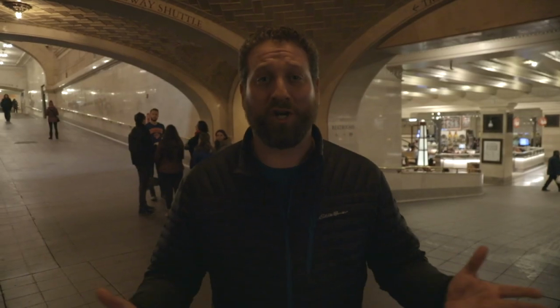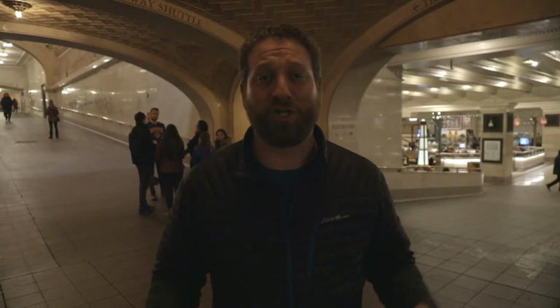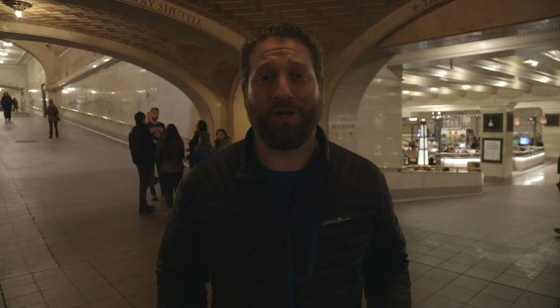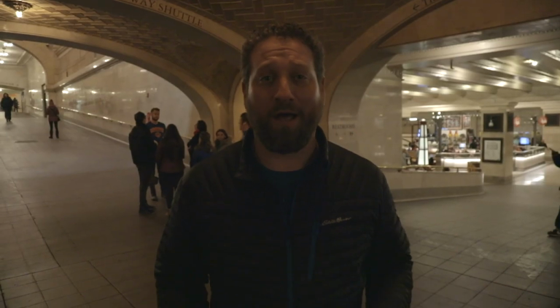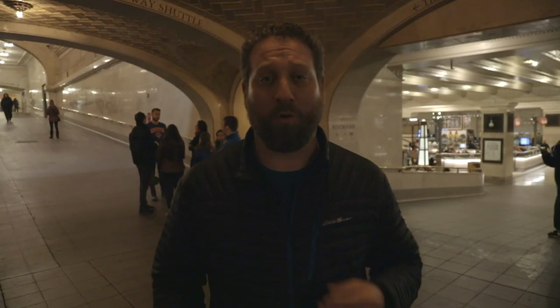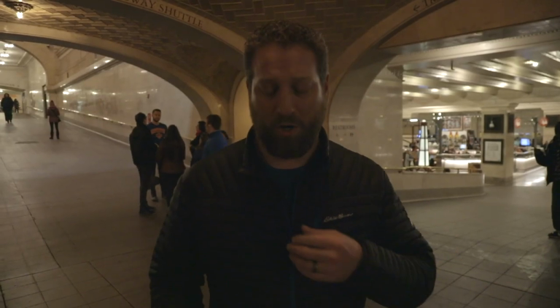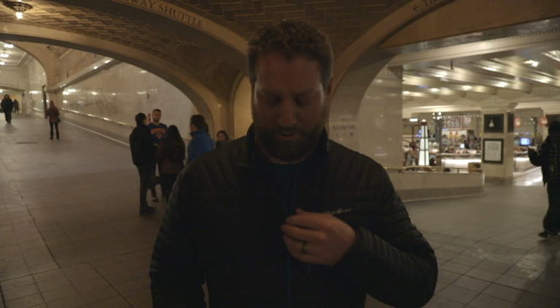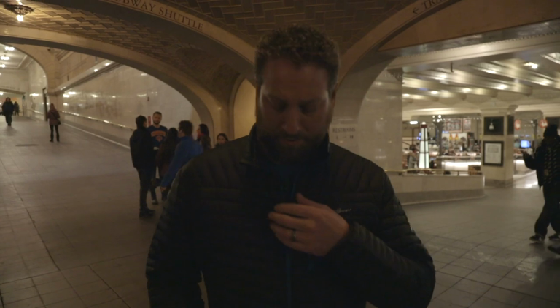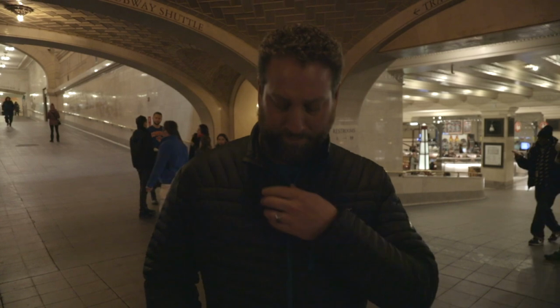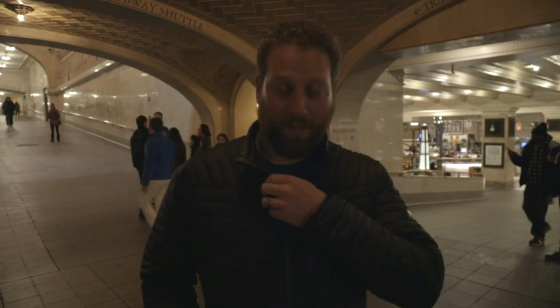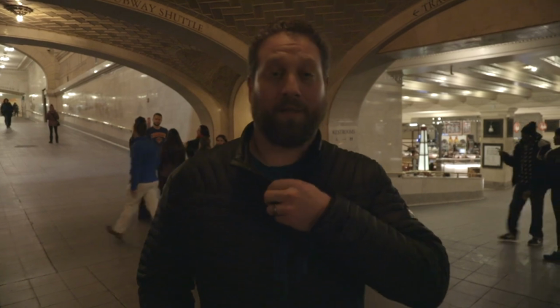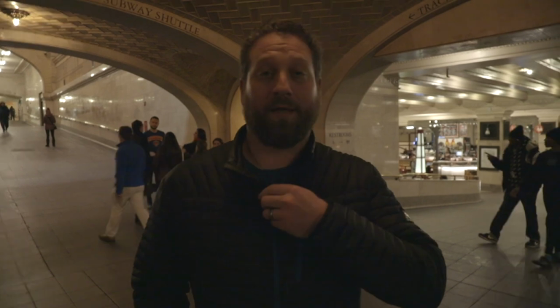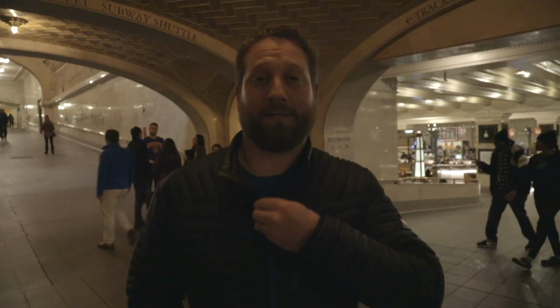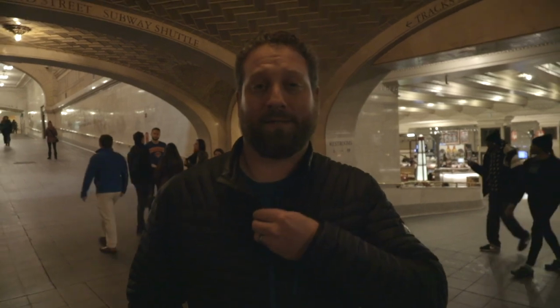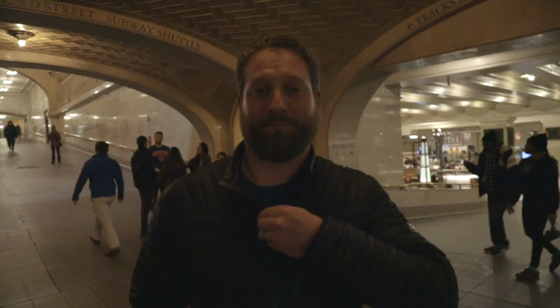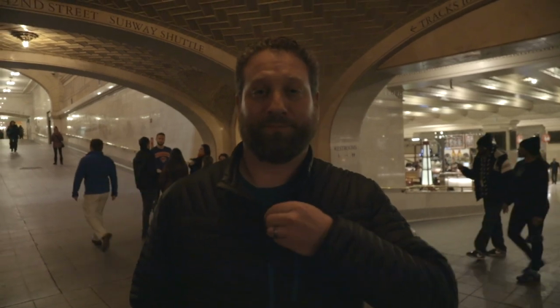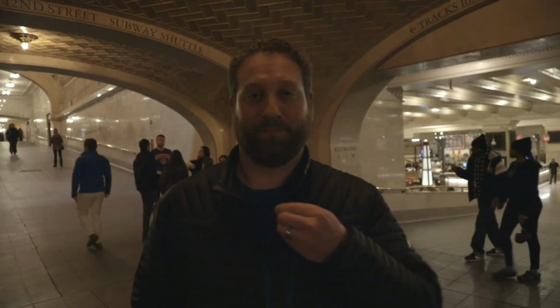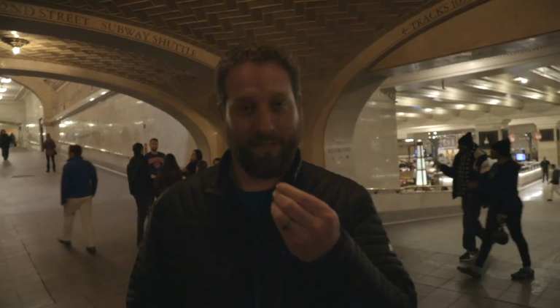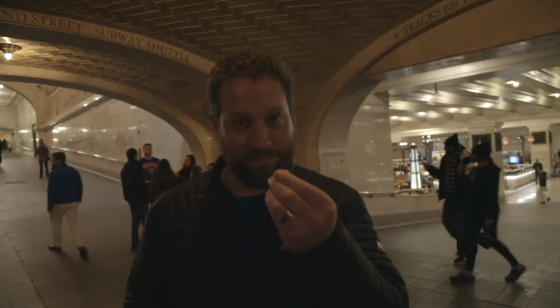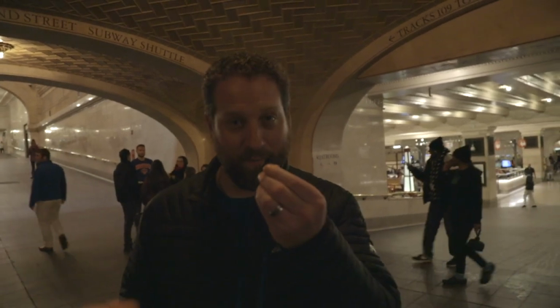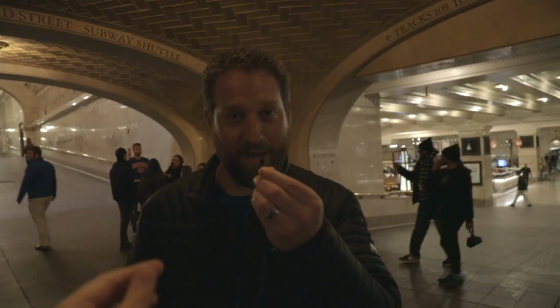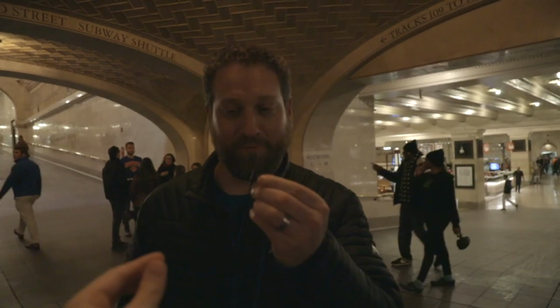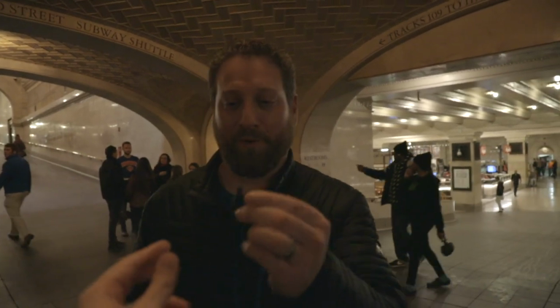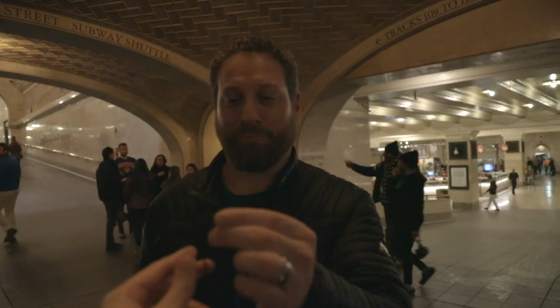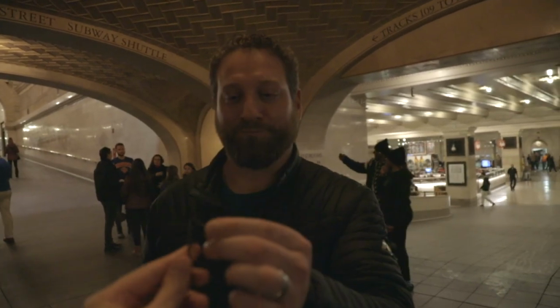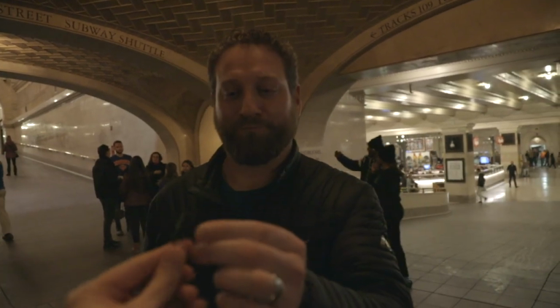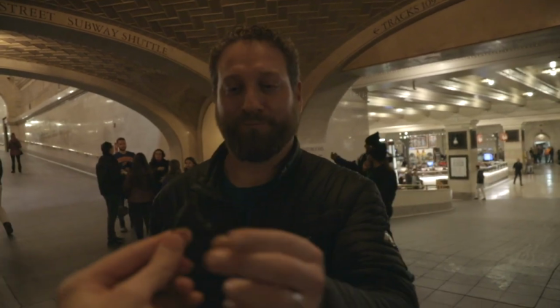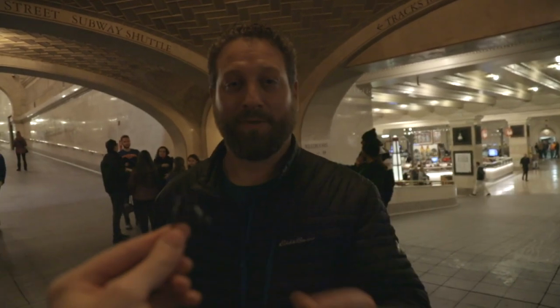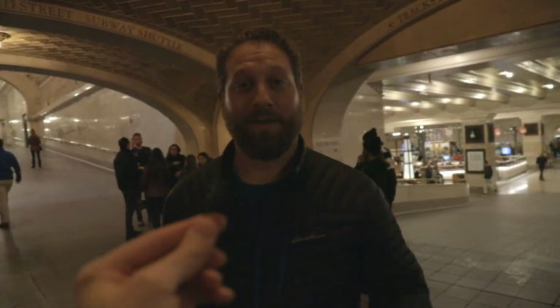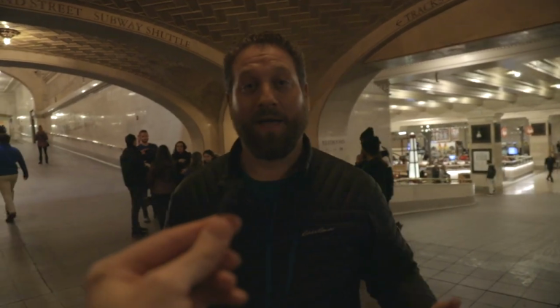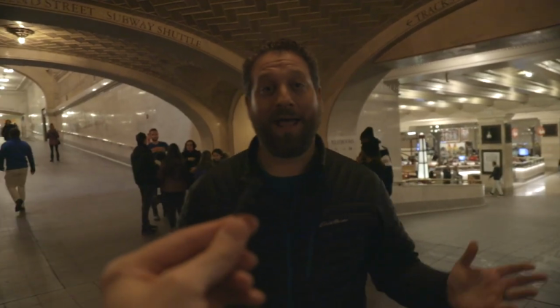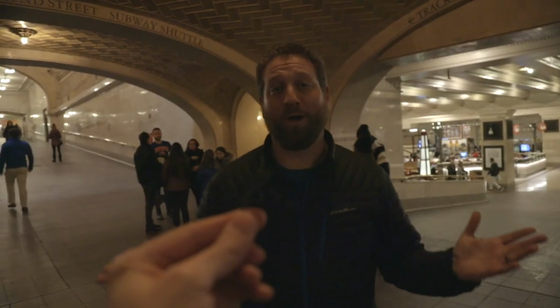Alright, we're going to show you how it works. This is my microphone.